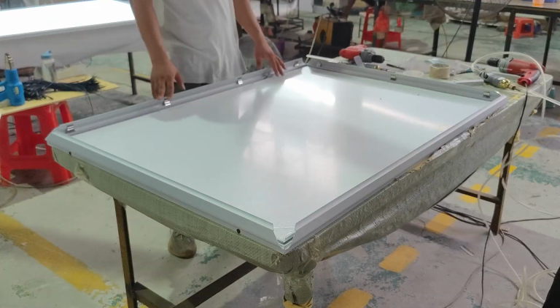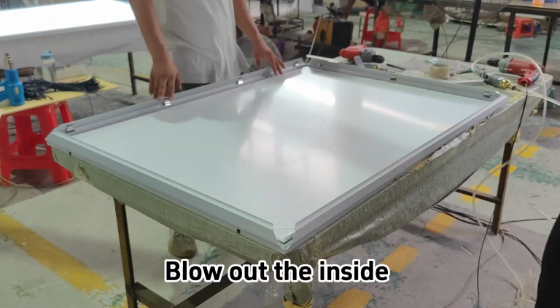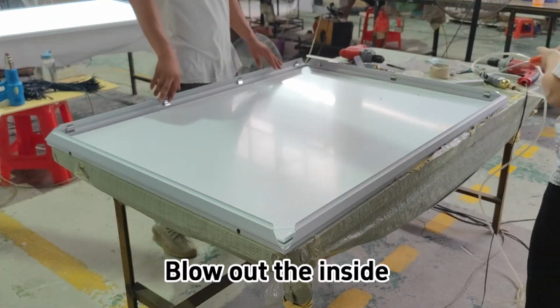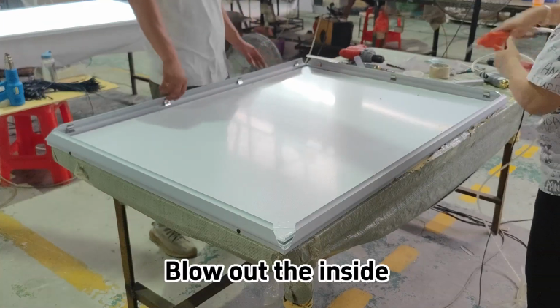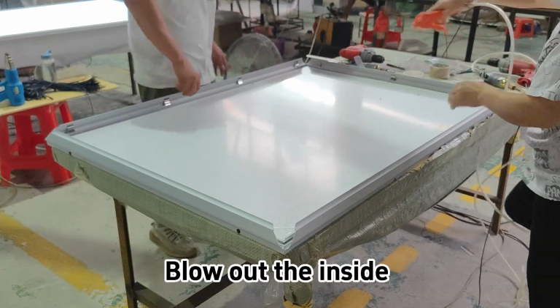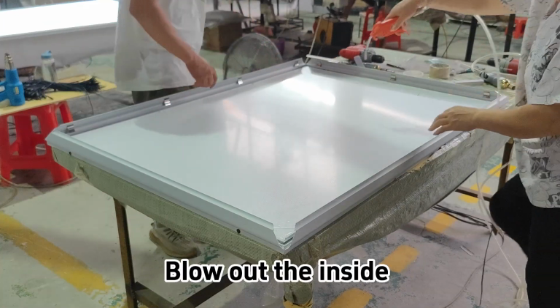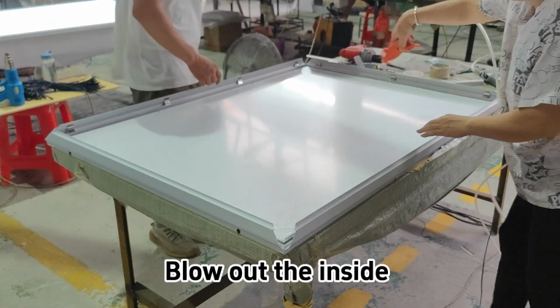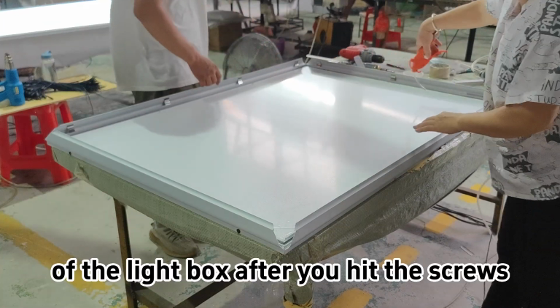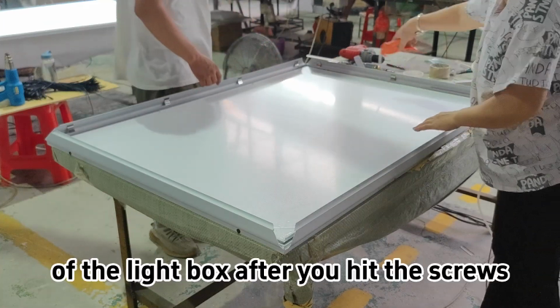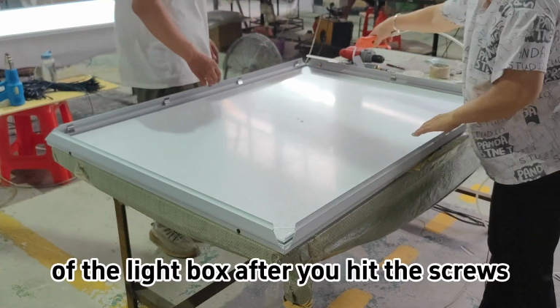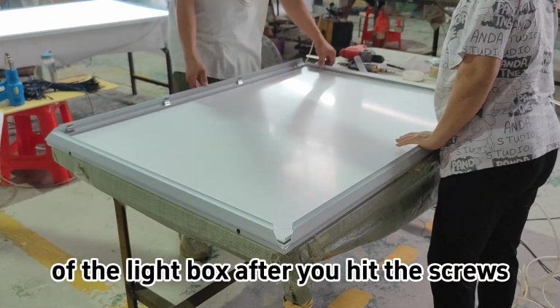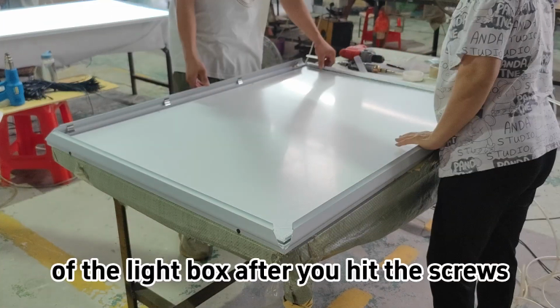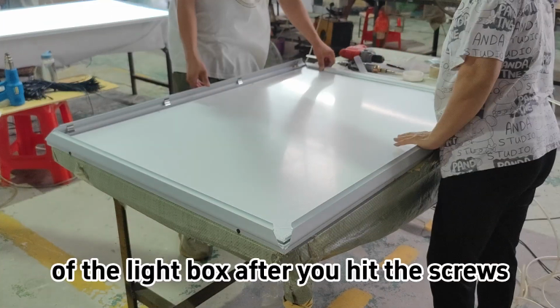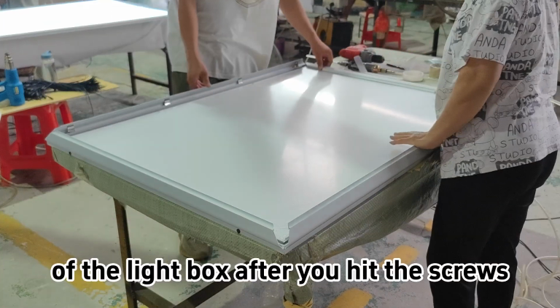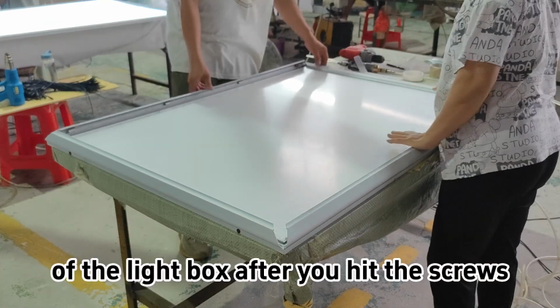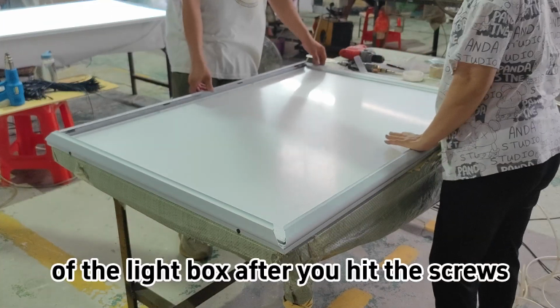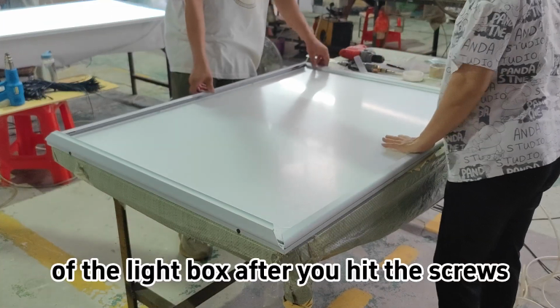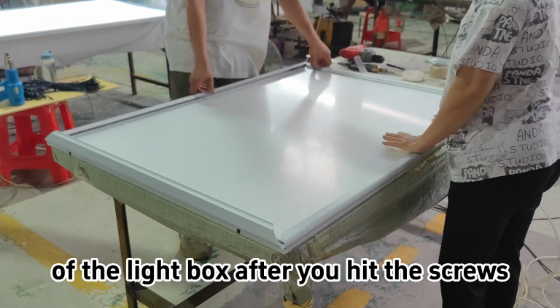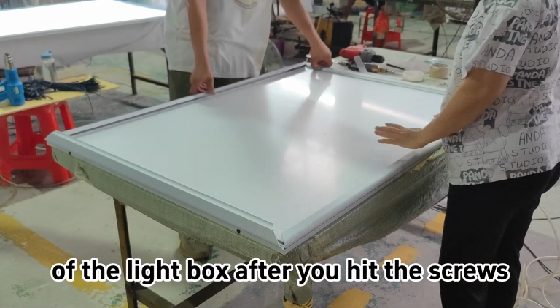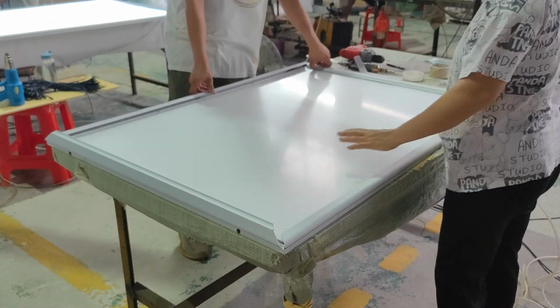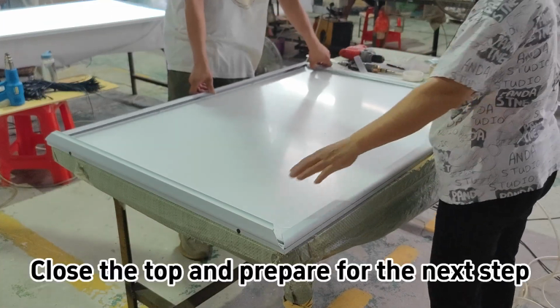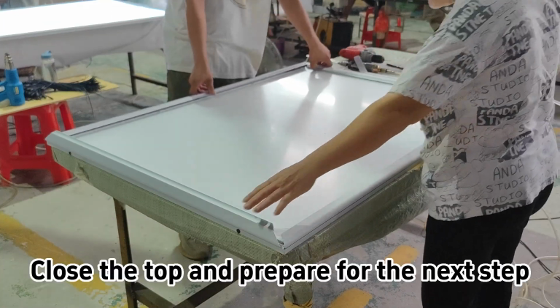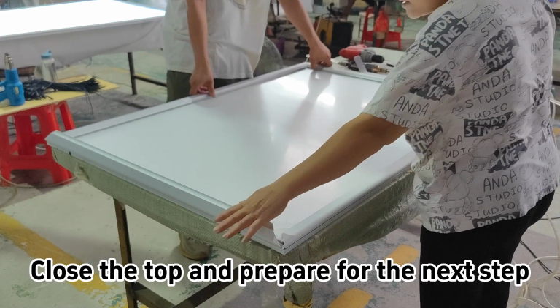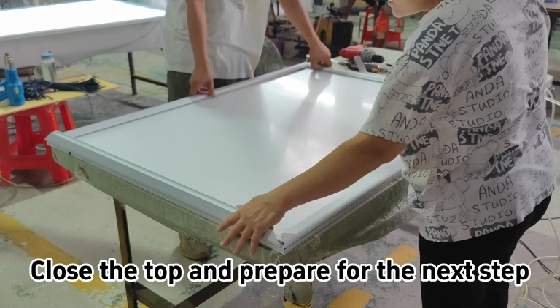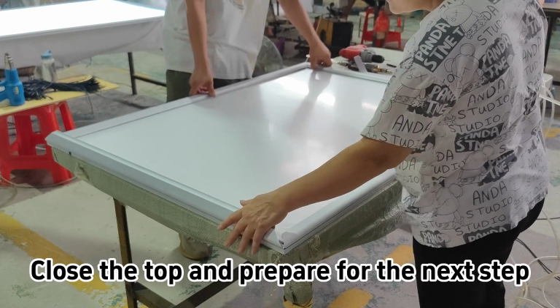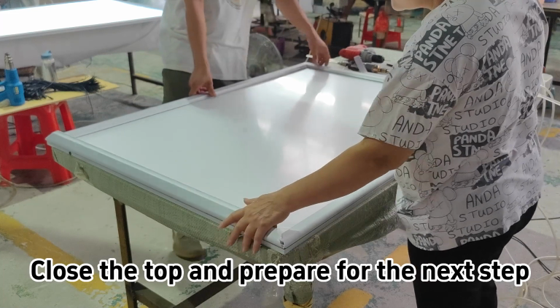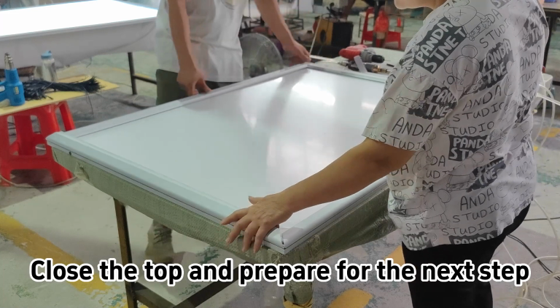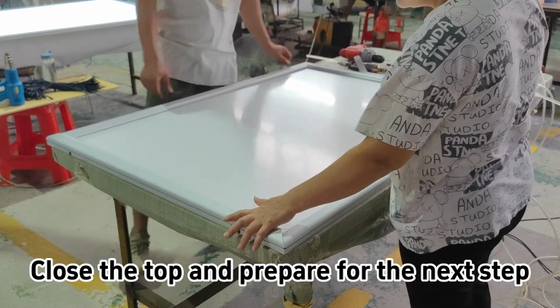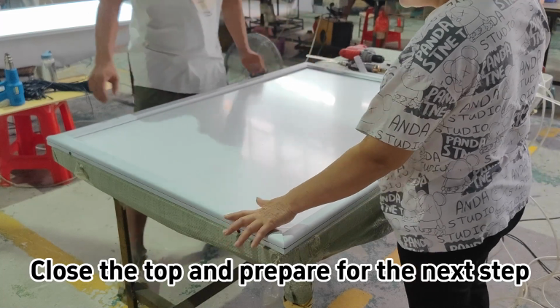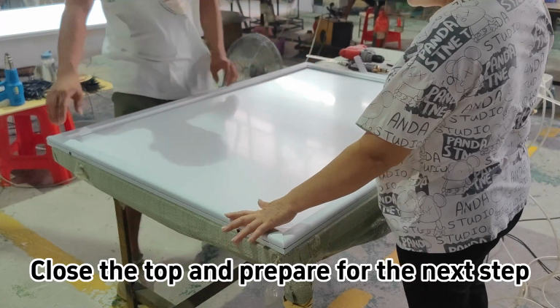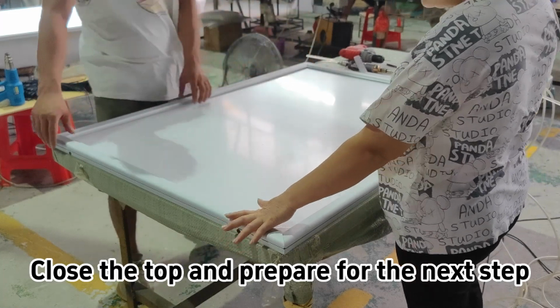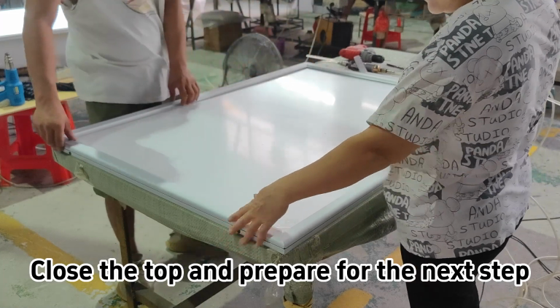Throw on the inside of the light box after you hit the groove. Close the top and prepare for the next step.